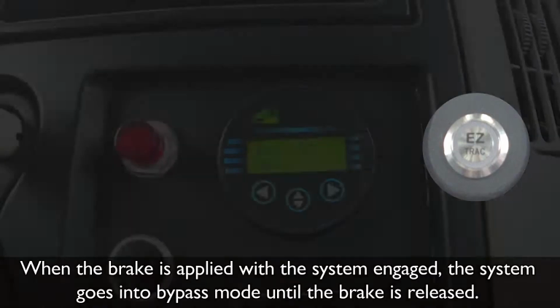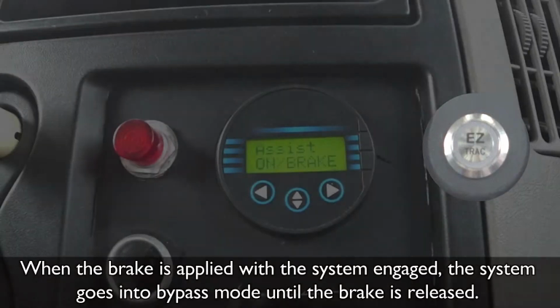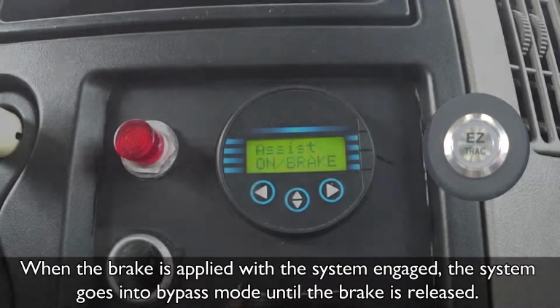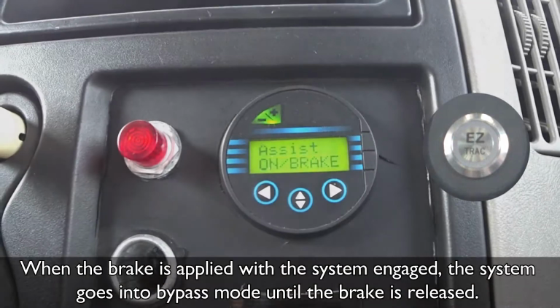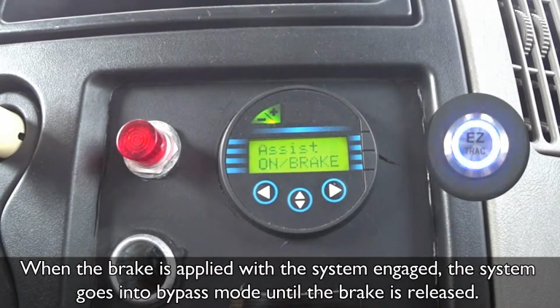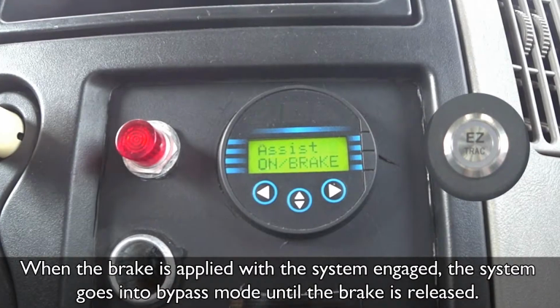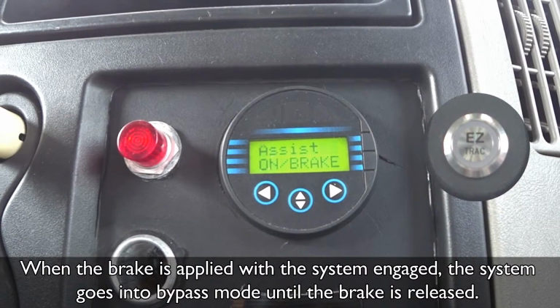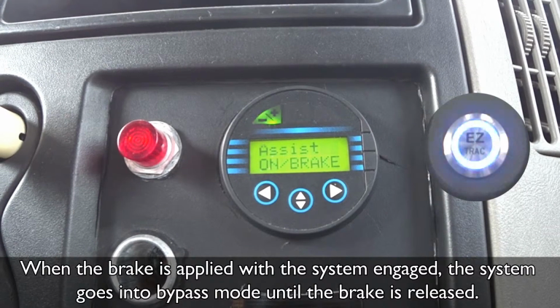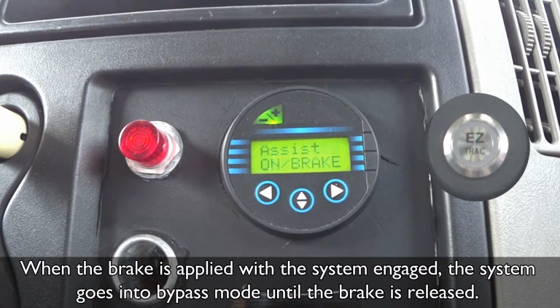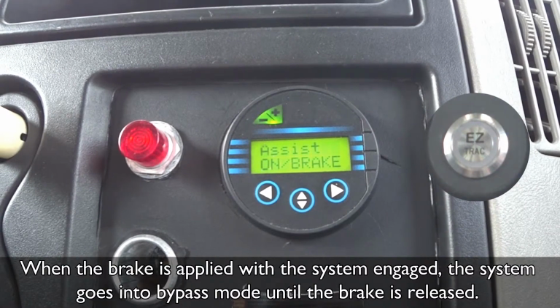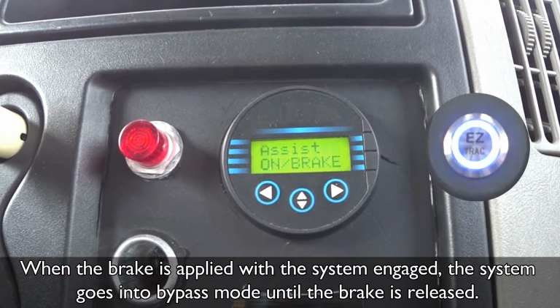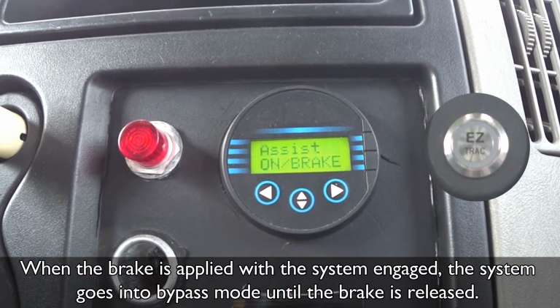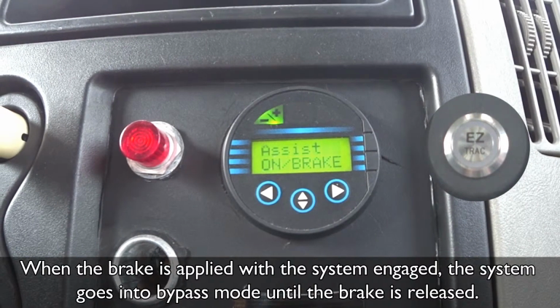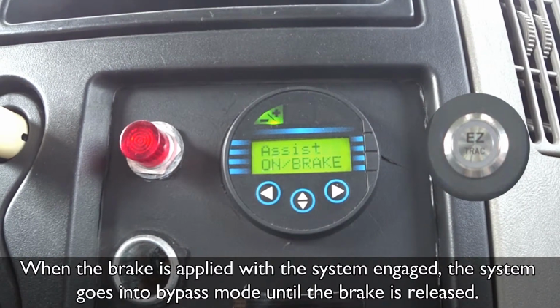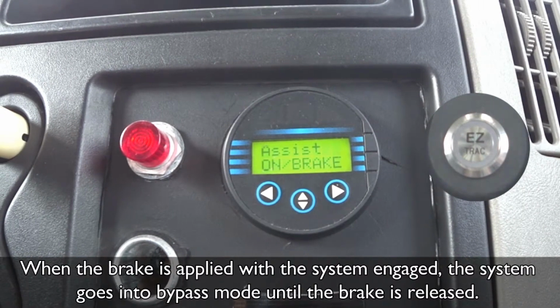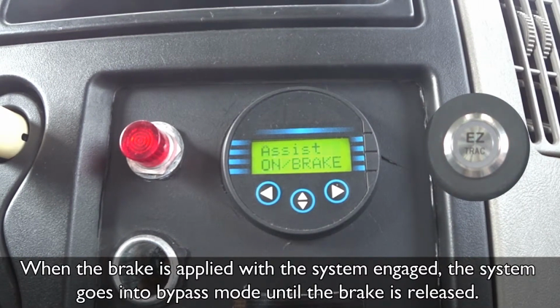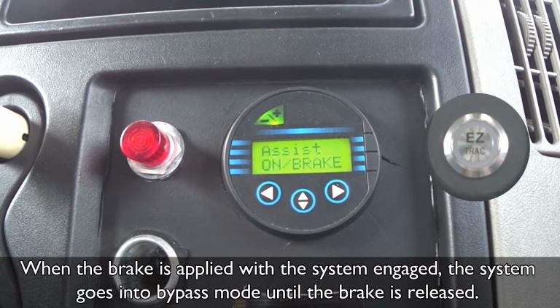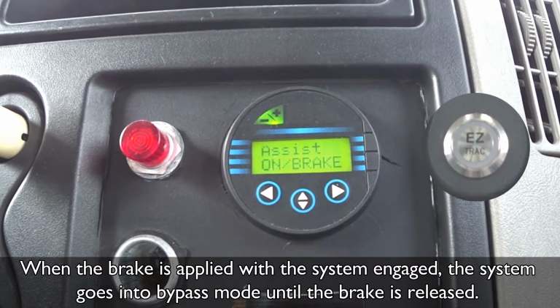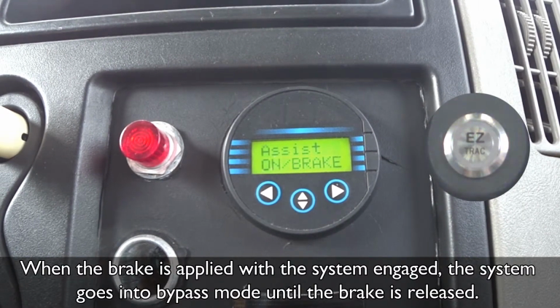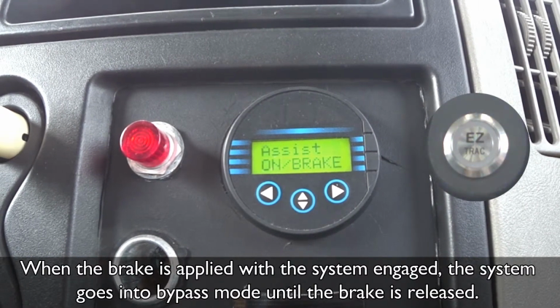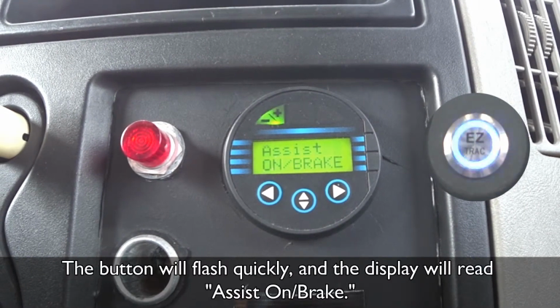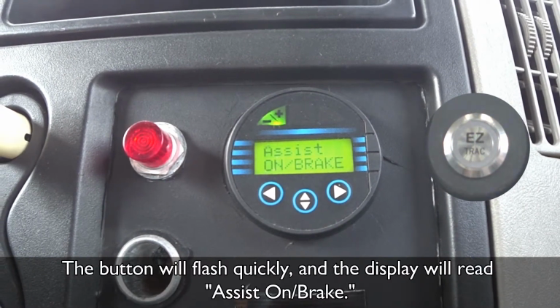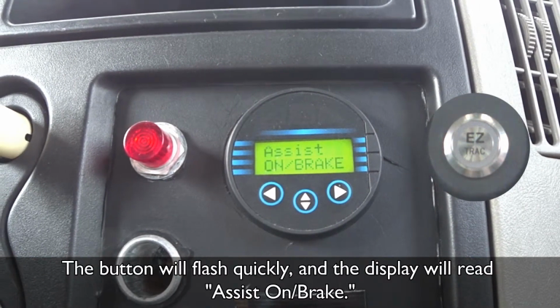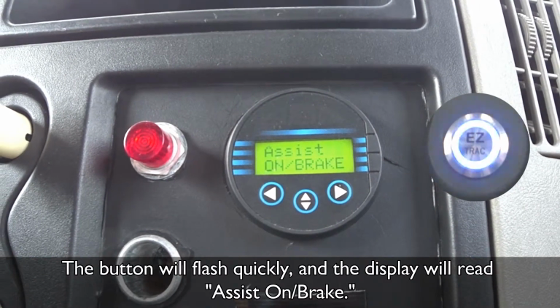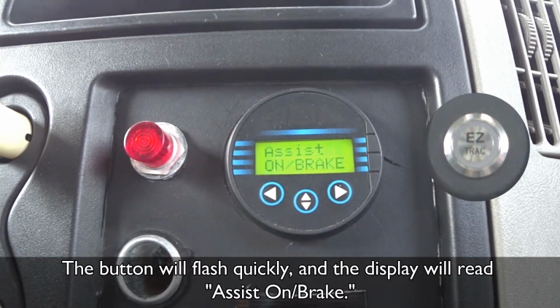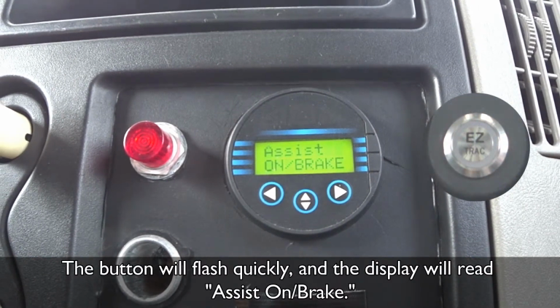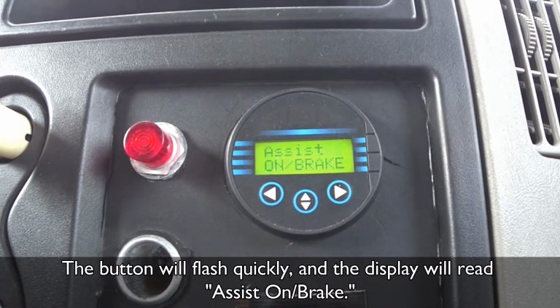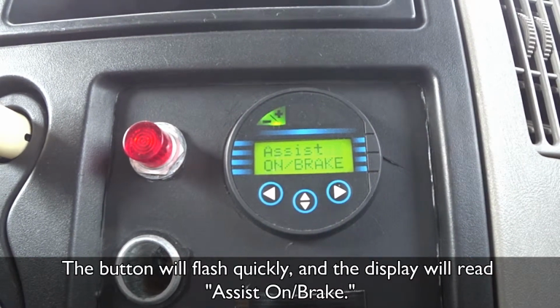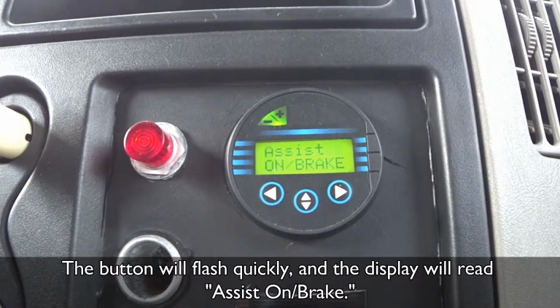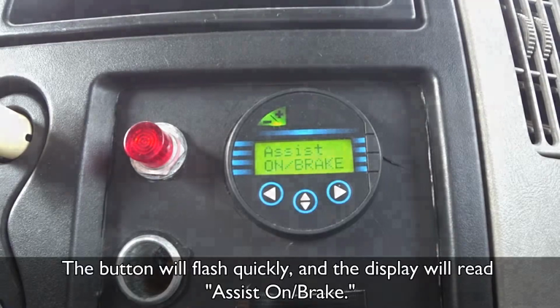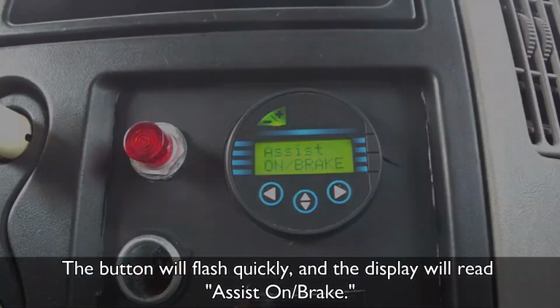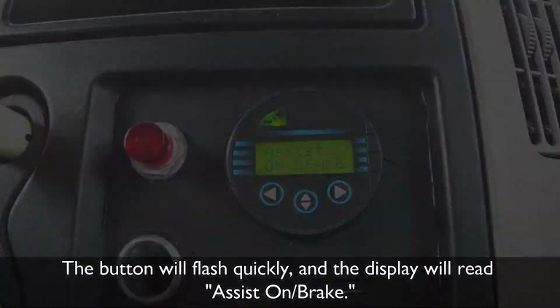When the brake is applied with the system engaged, the system goes into bypass mode until the brake is released. The button will flash quickly and the display will read 'Assist On Brake.'